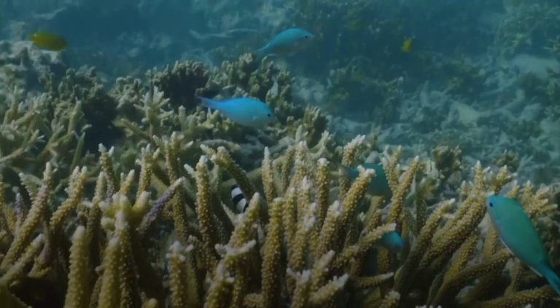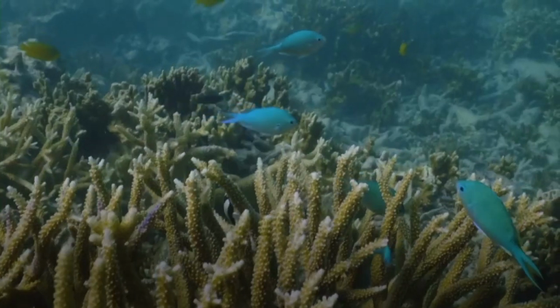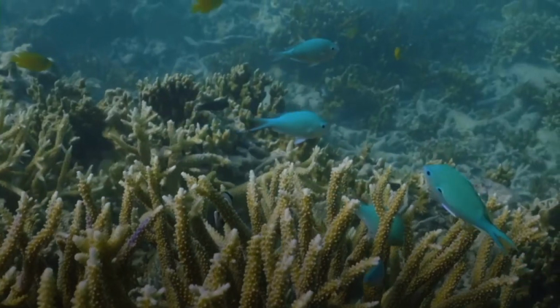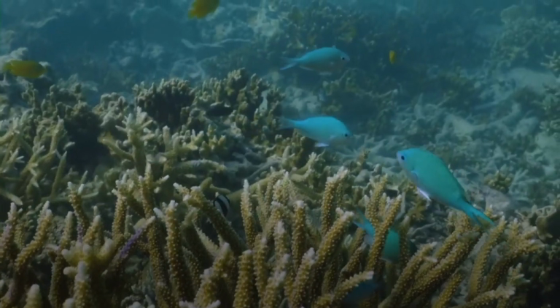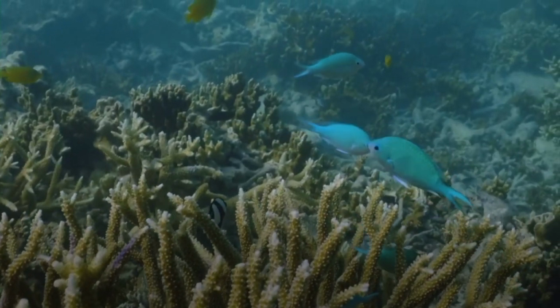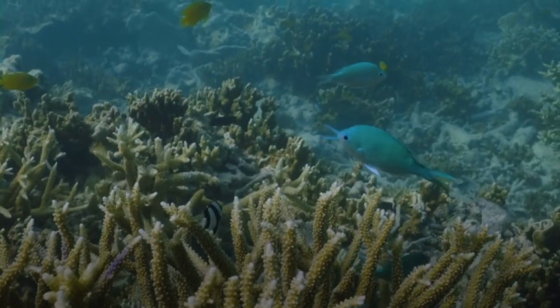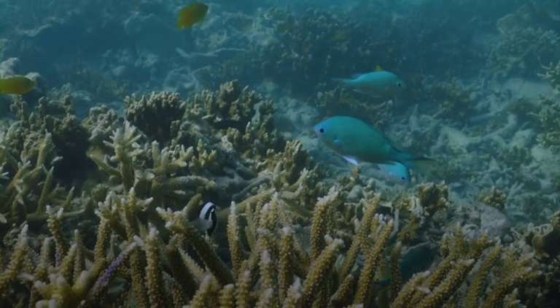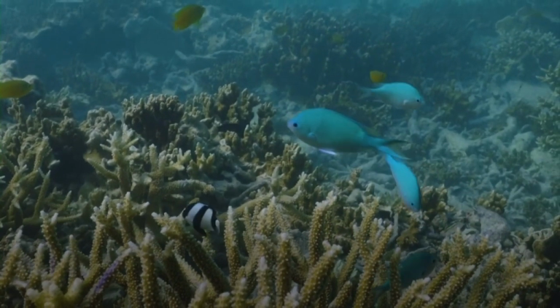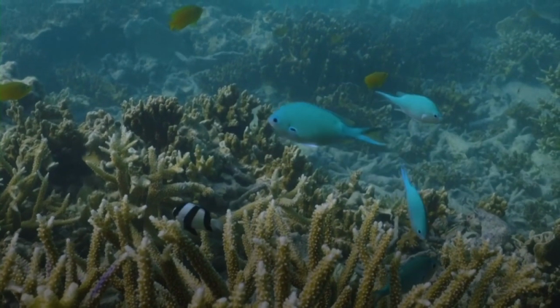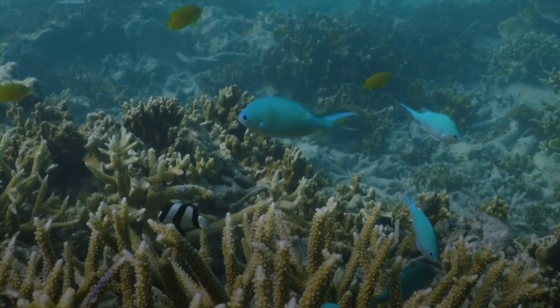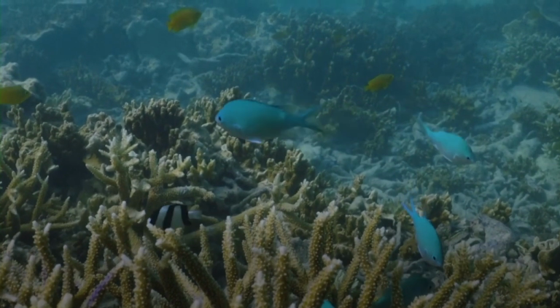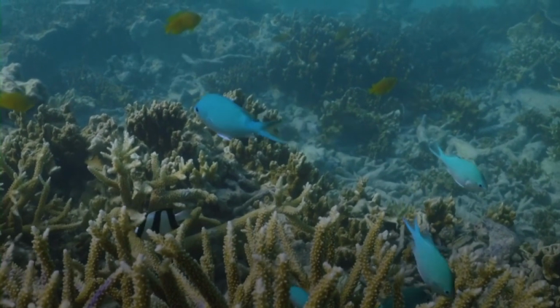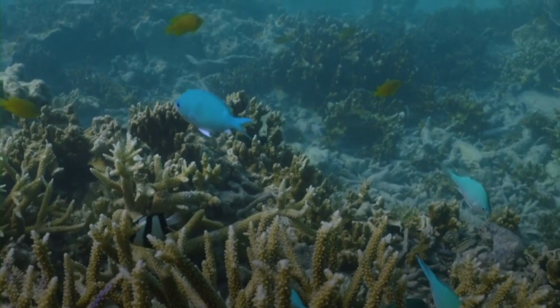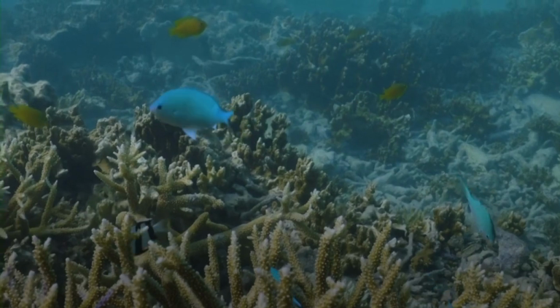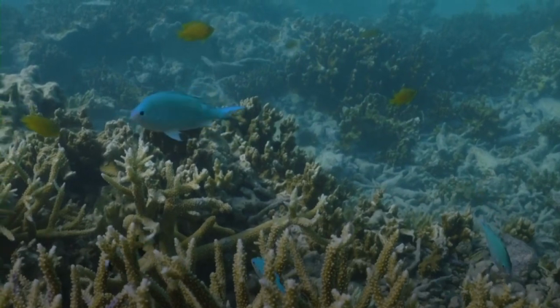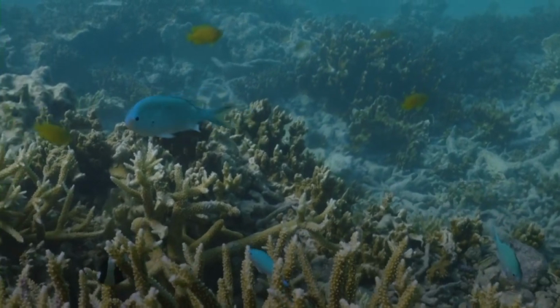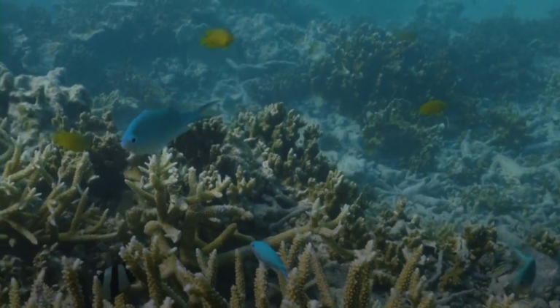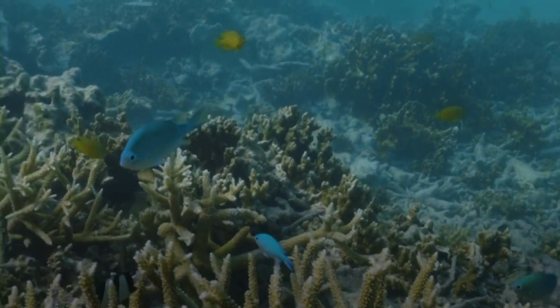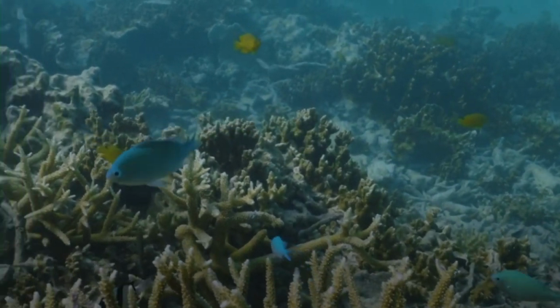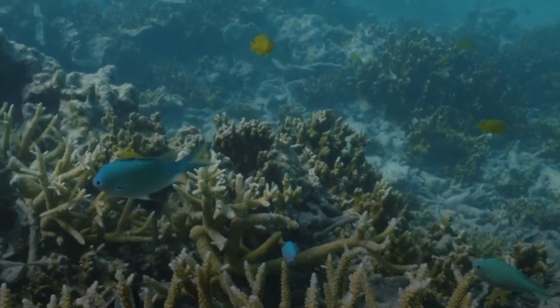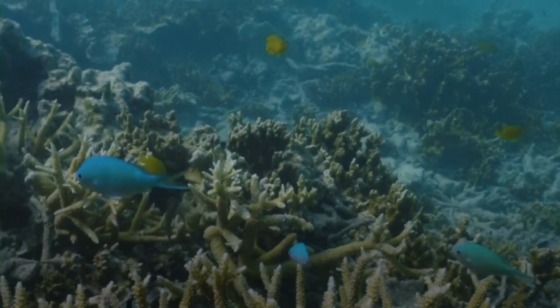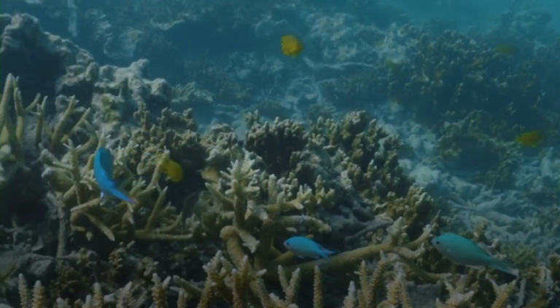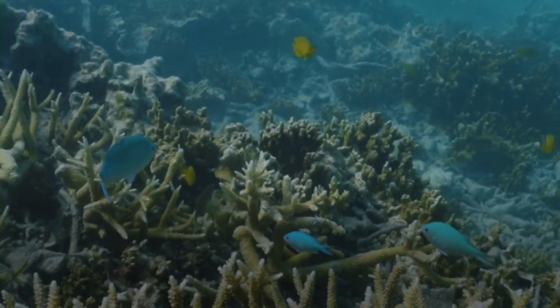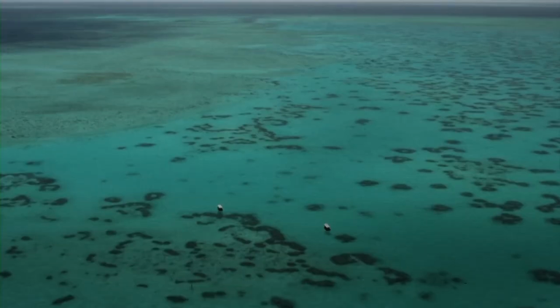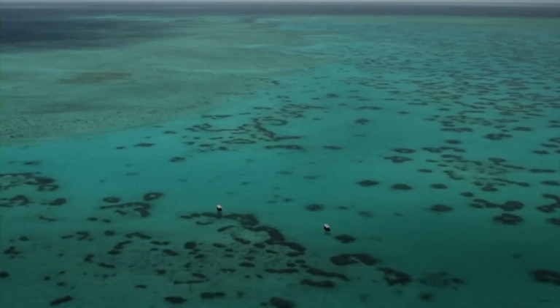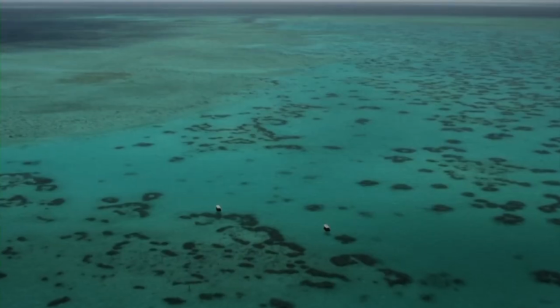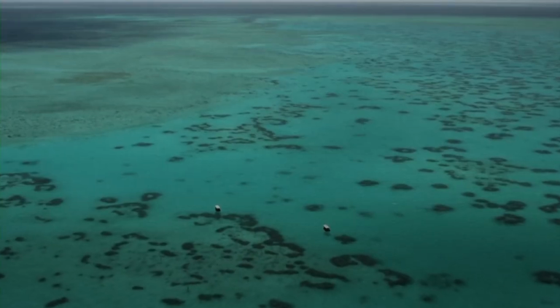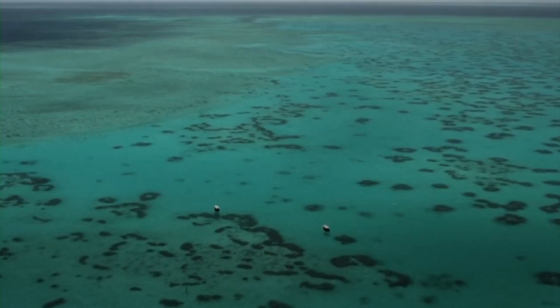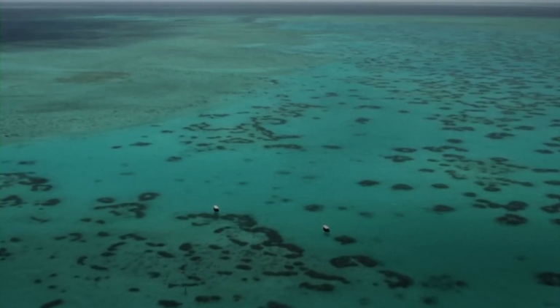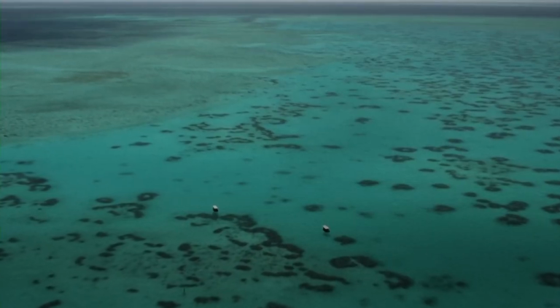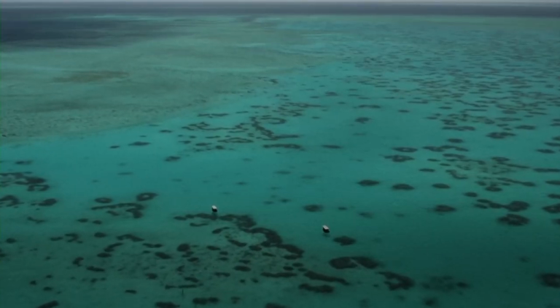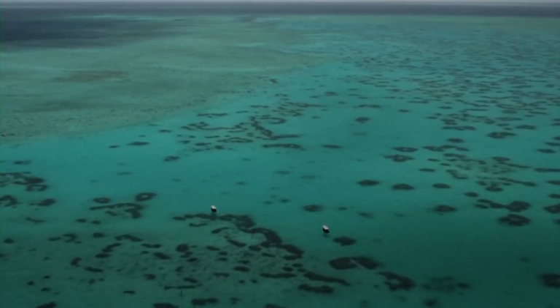The Great Green Wall will be the largest living structure on the planet — three times the size of the Great Barrier Reef.